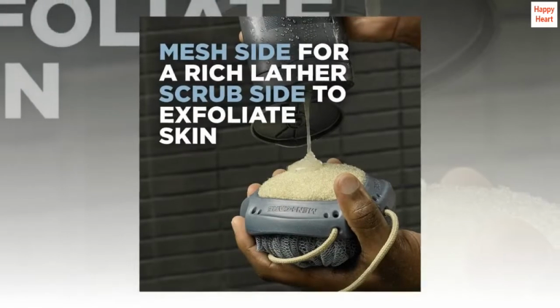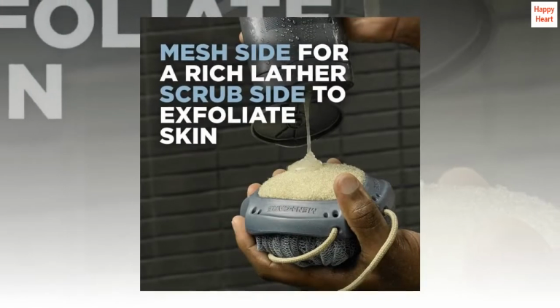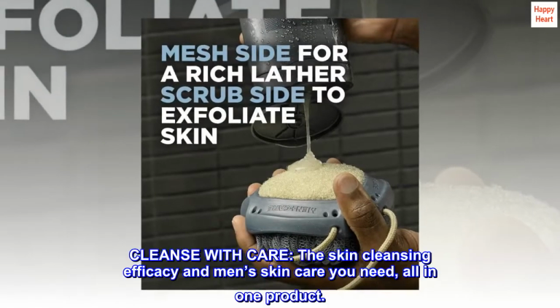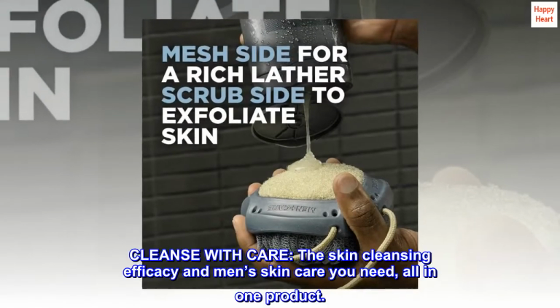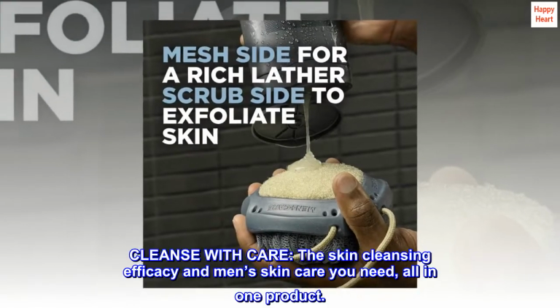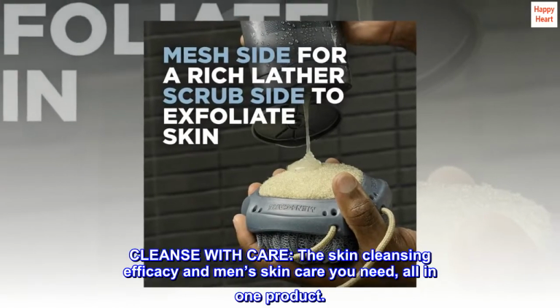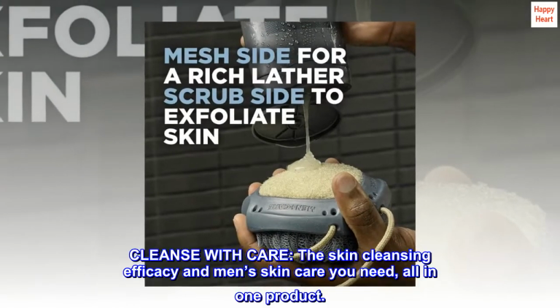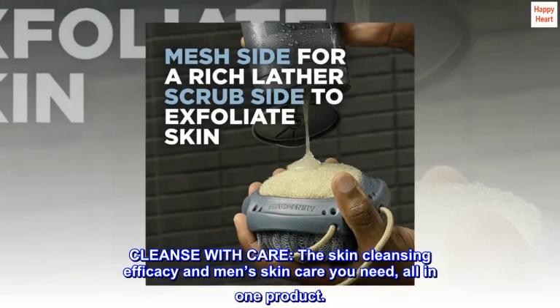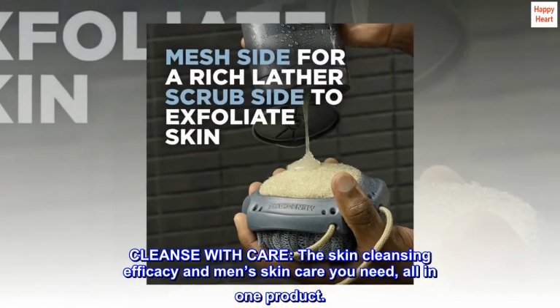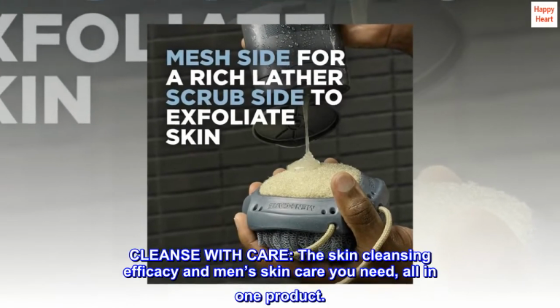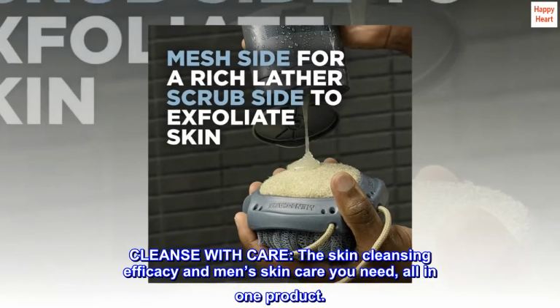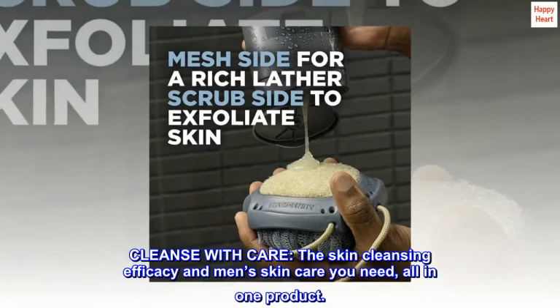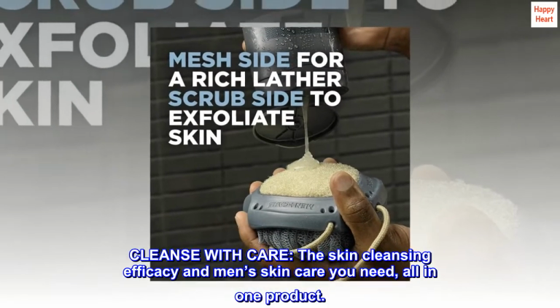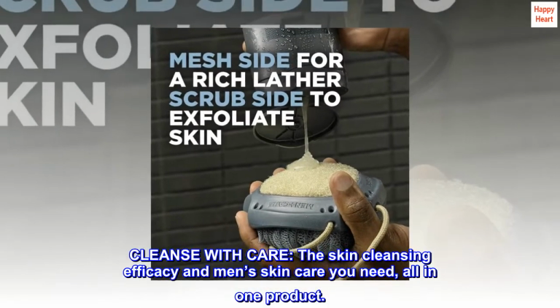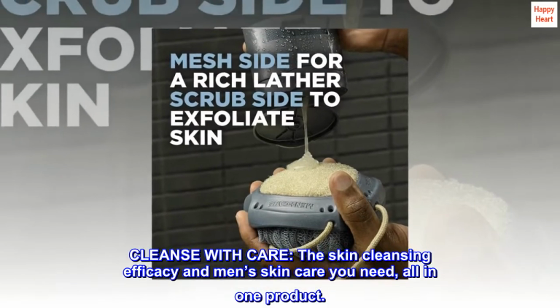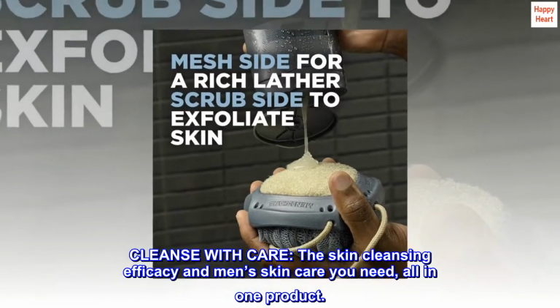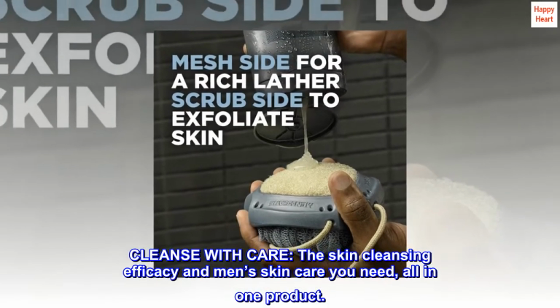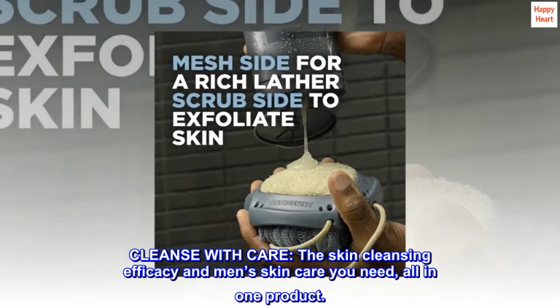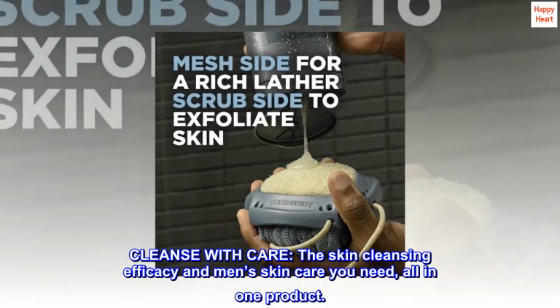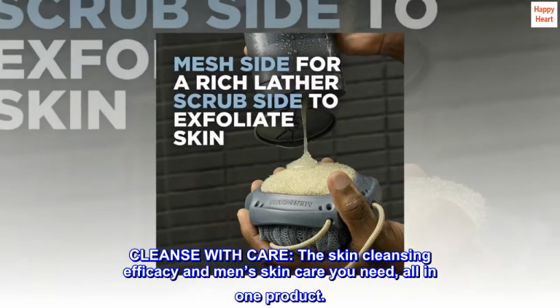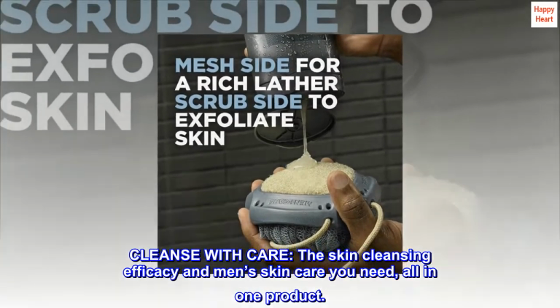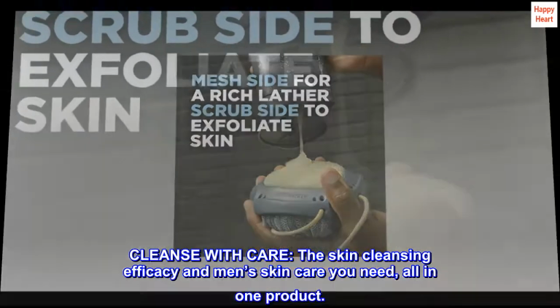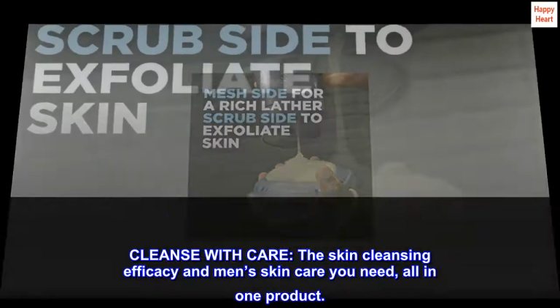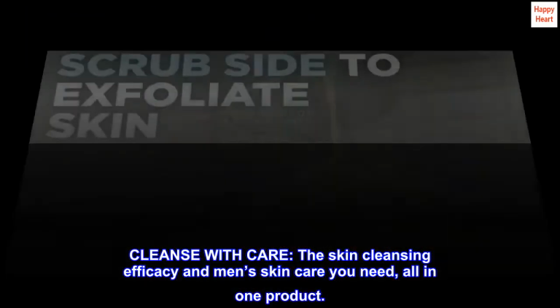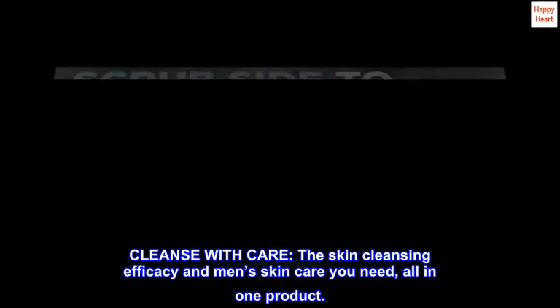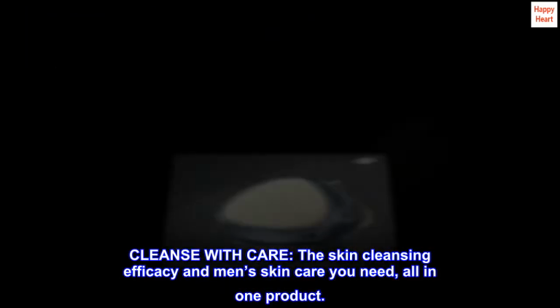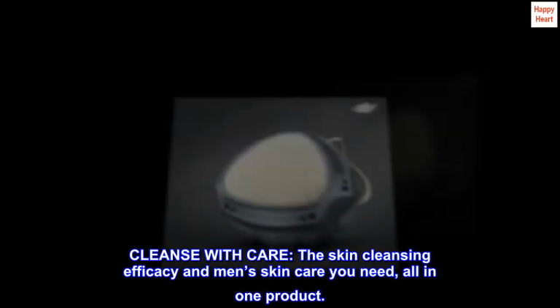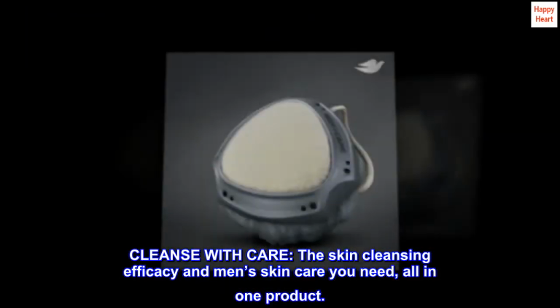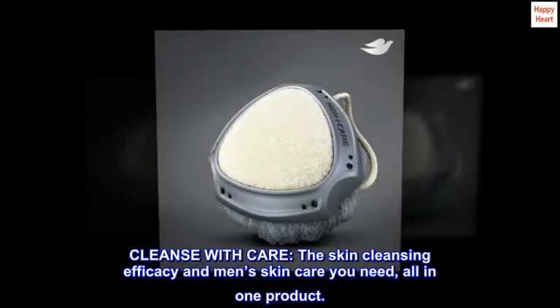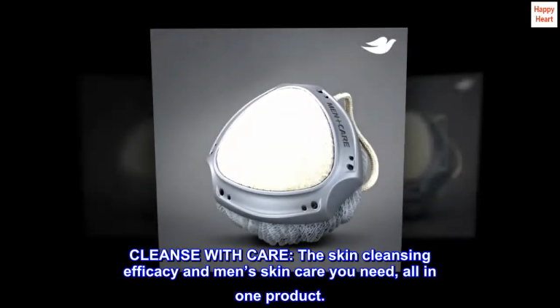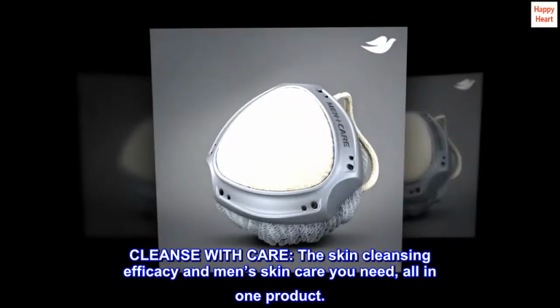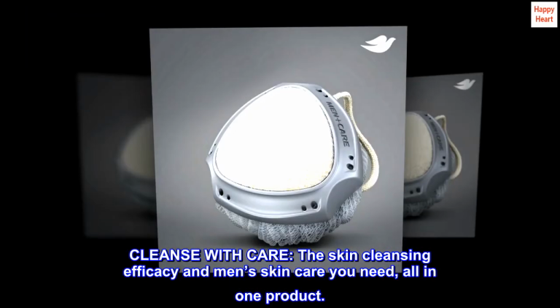Cleanse with care — the skin cleansing efficacy in men's skin care you need, all in one product.